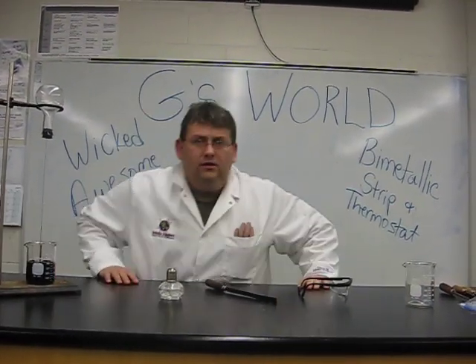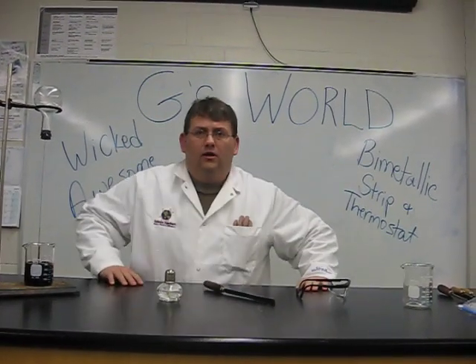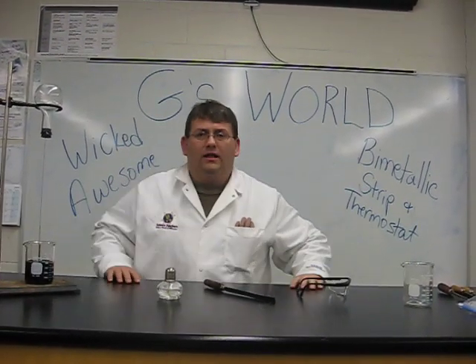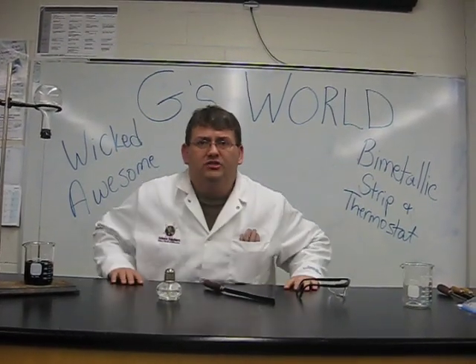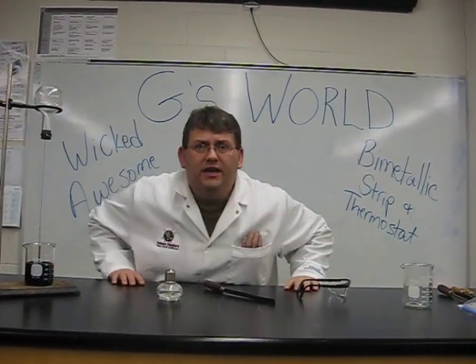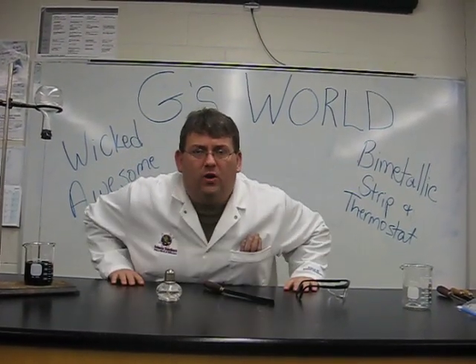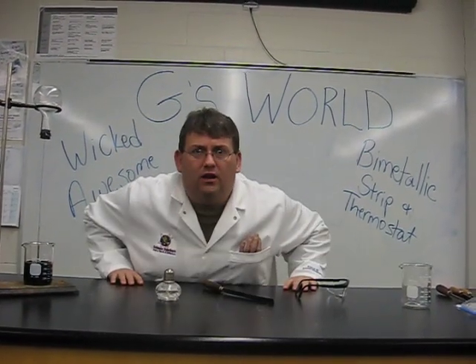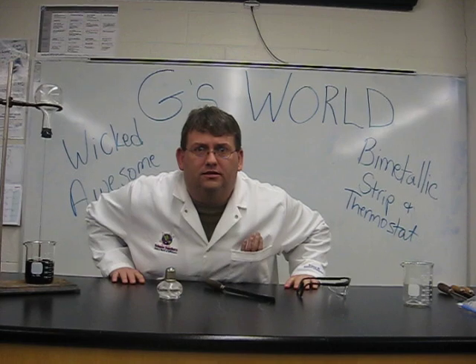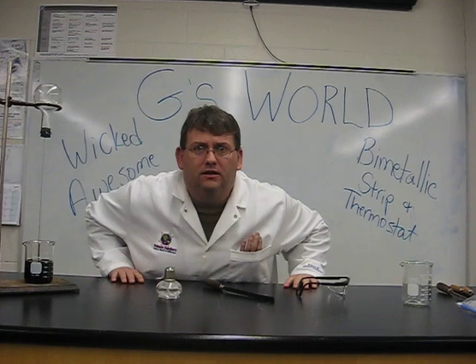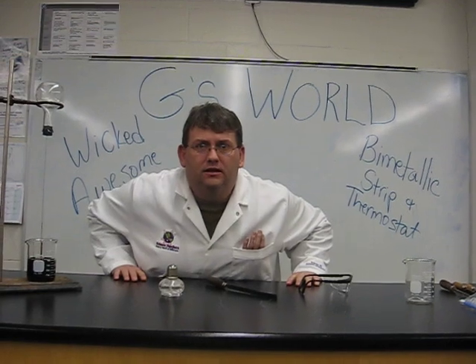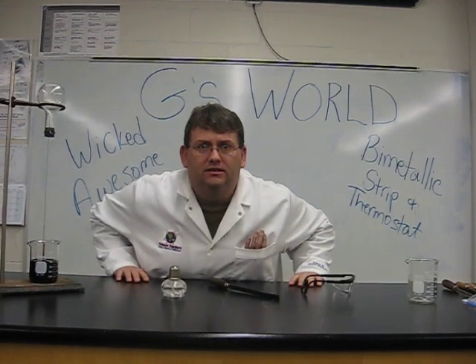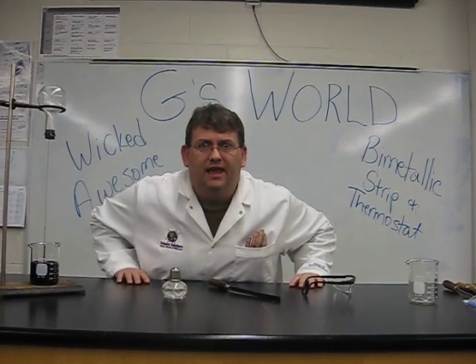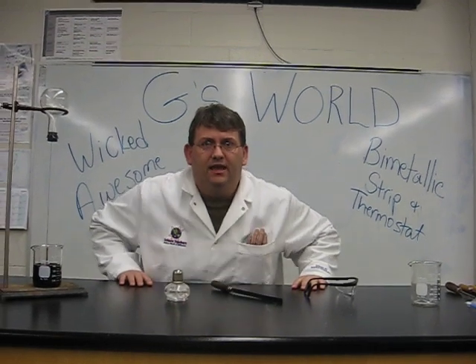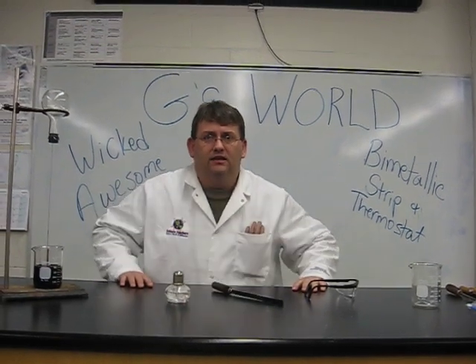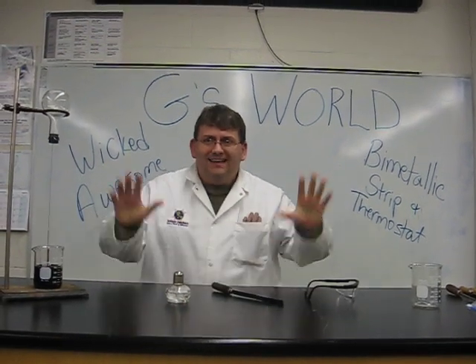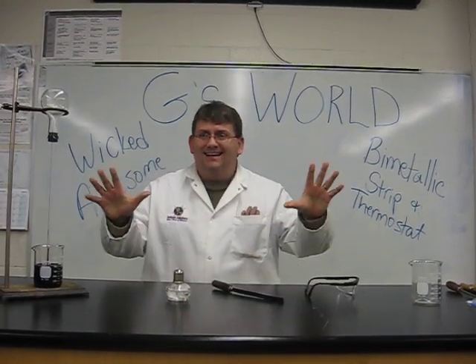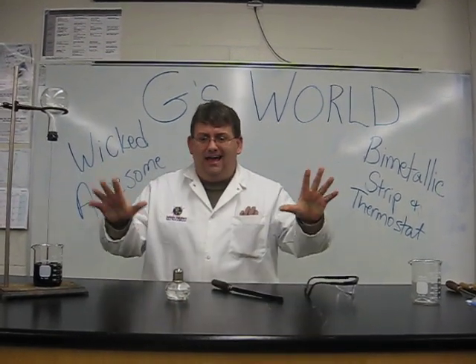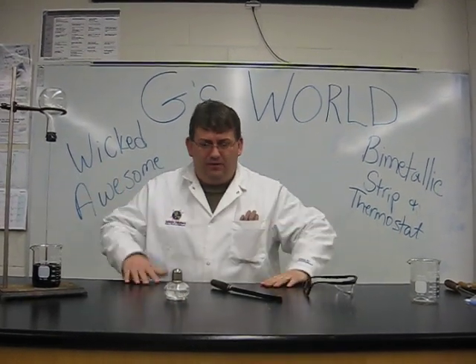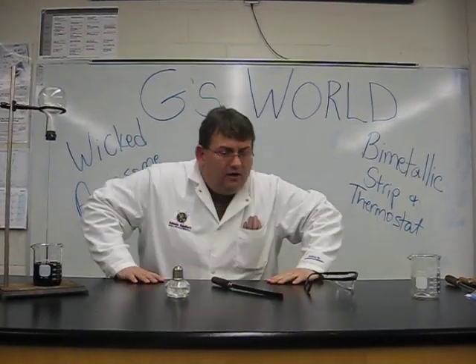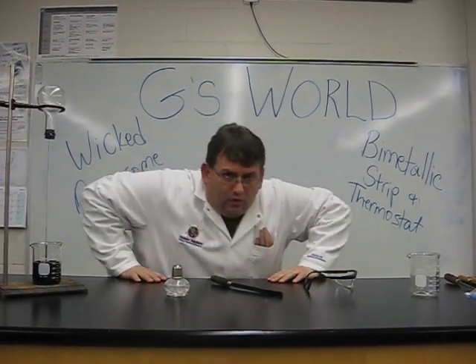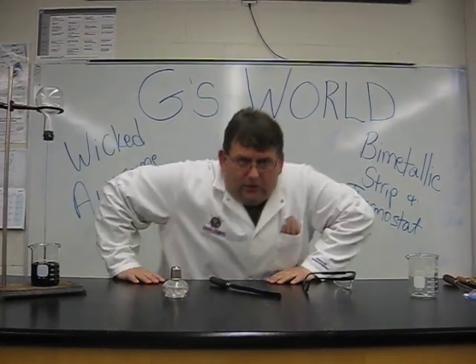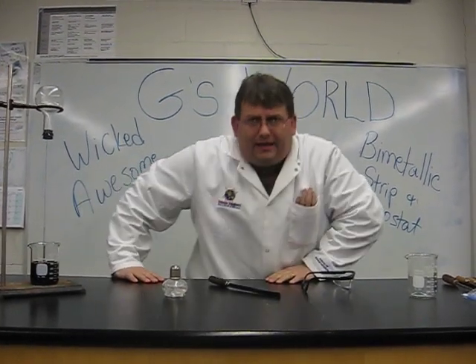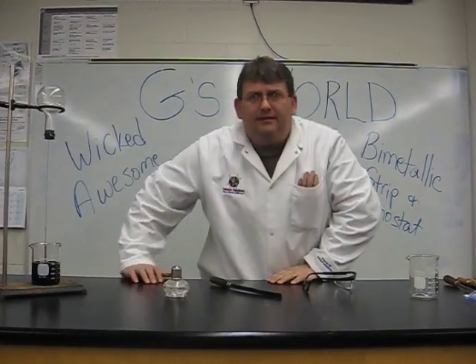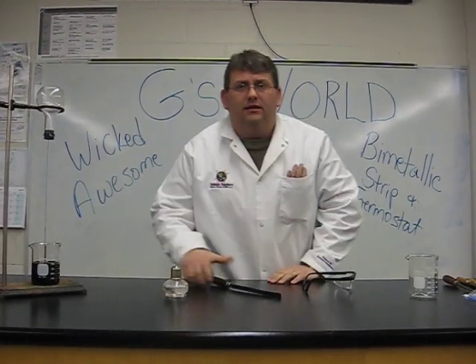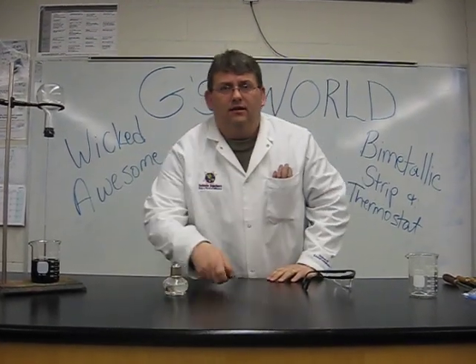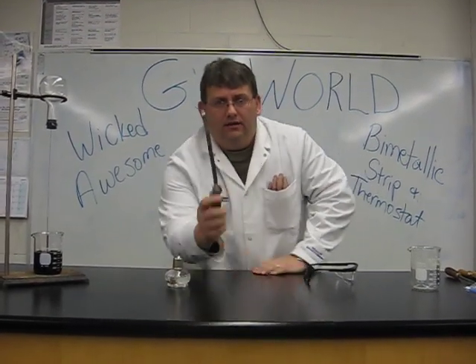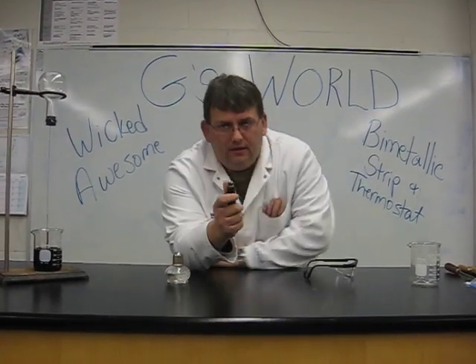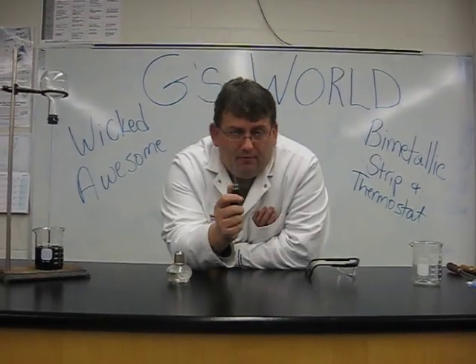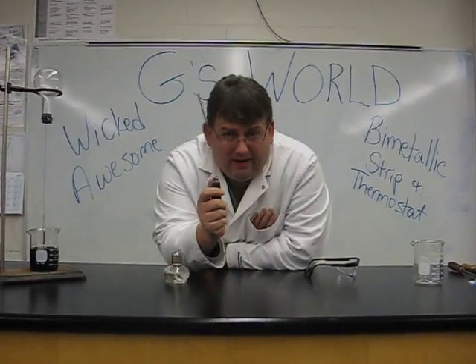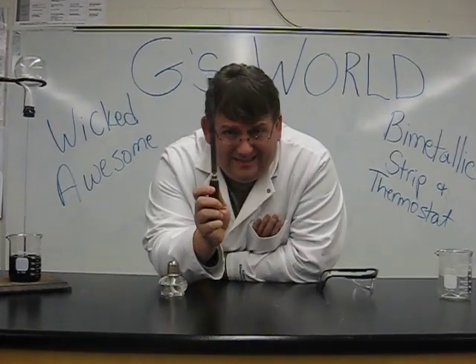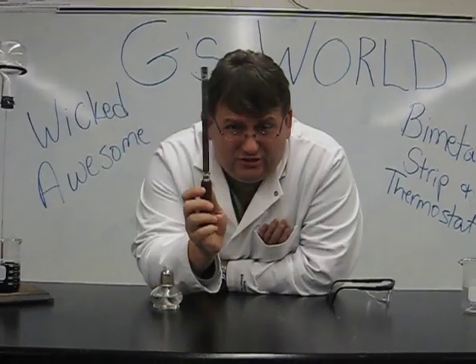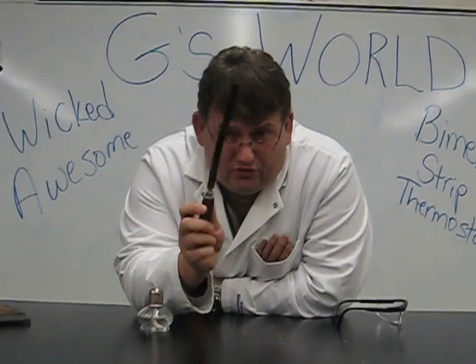Welcome to G's World! Today, in the lab, we're going to look at a bimetallic strip.